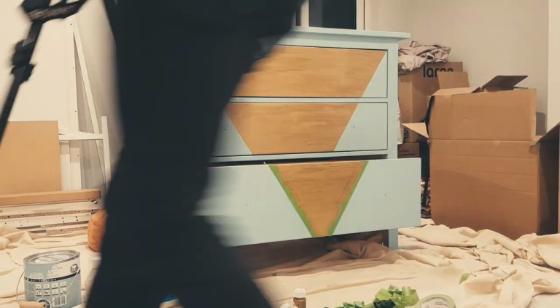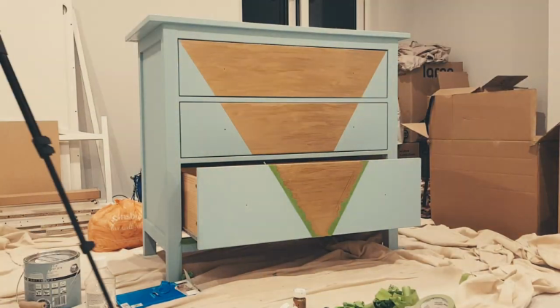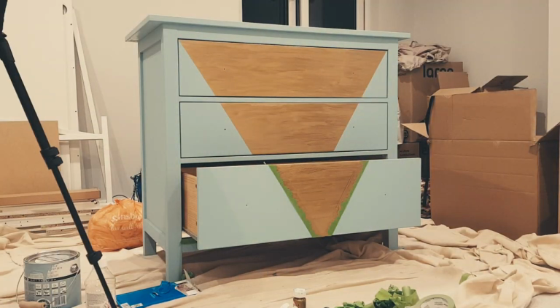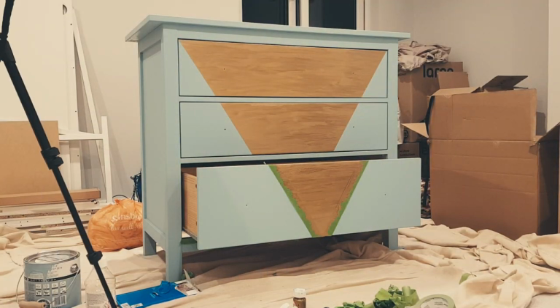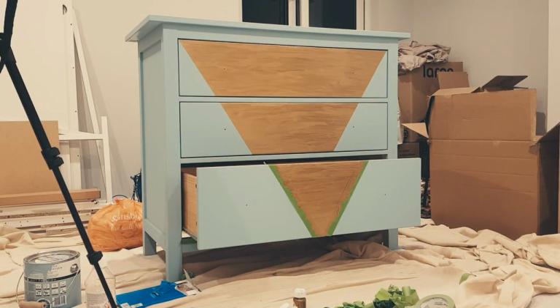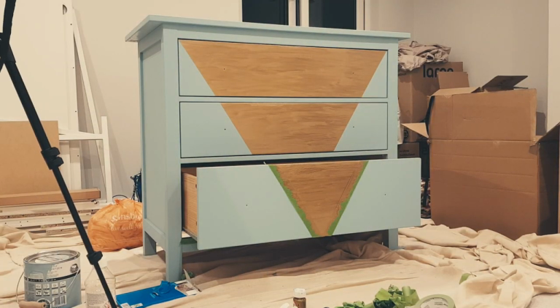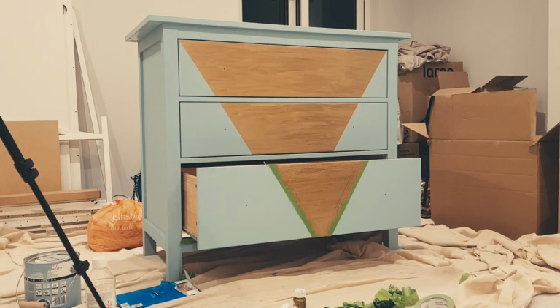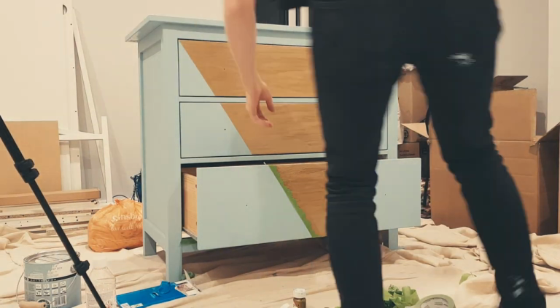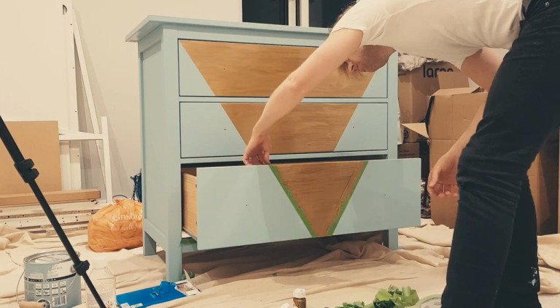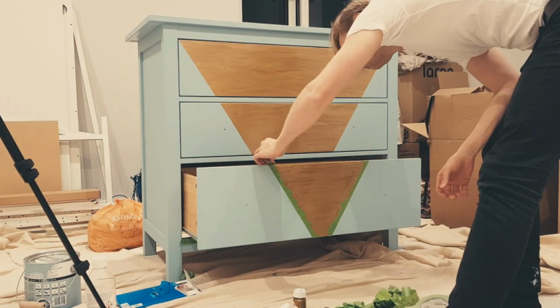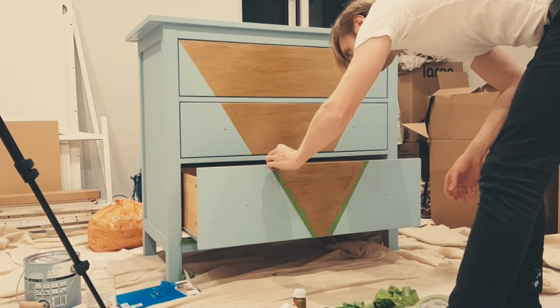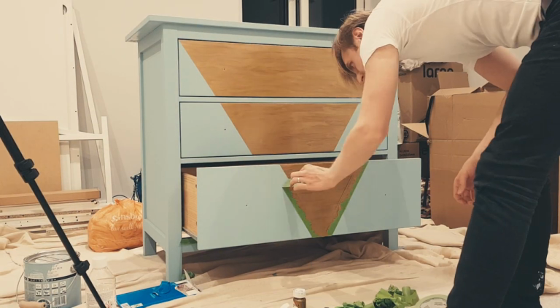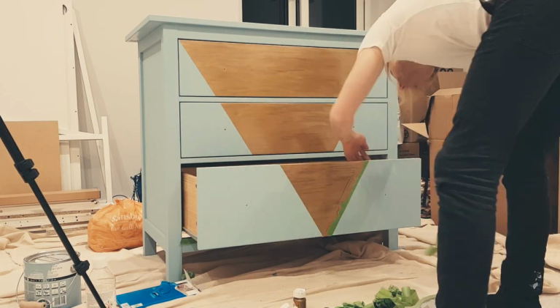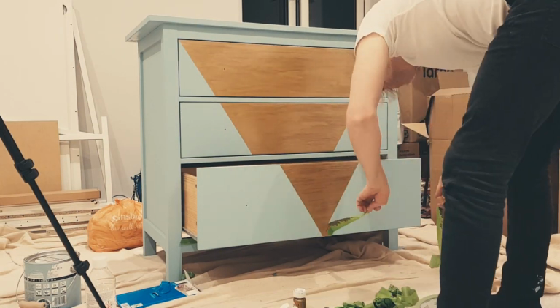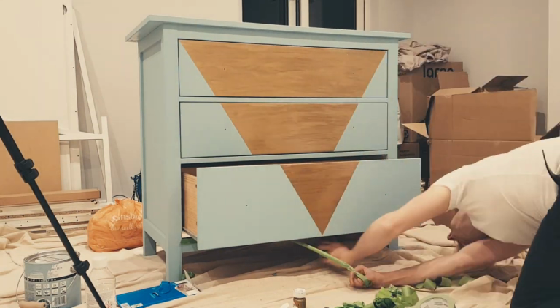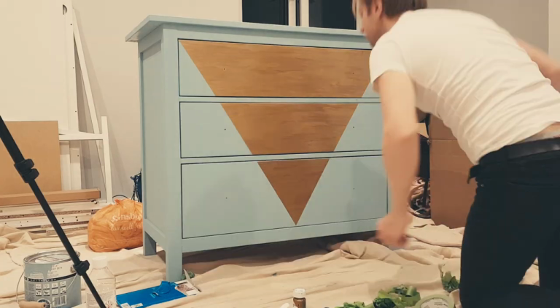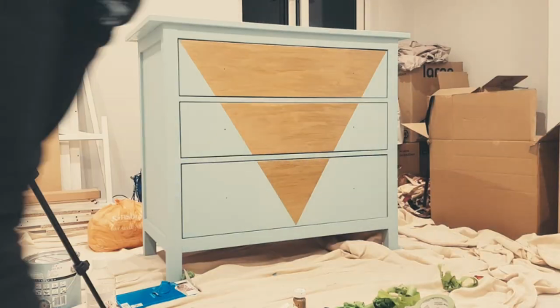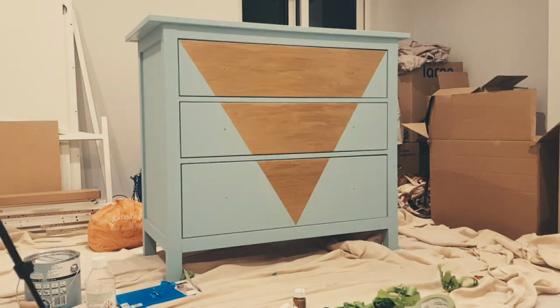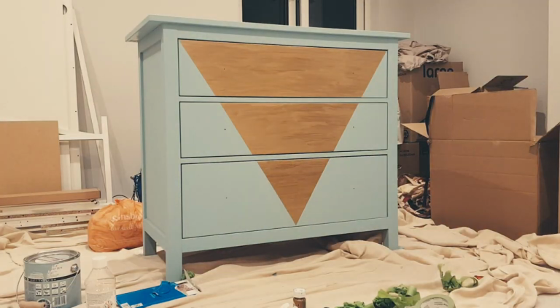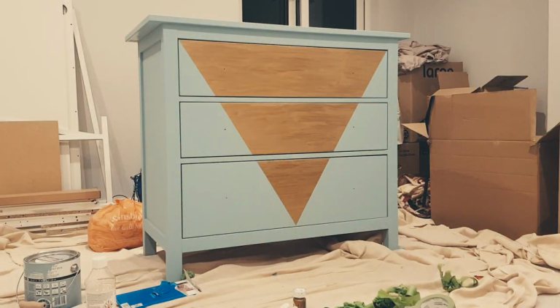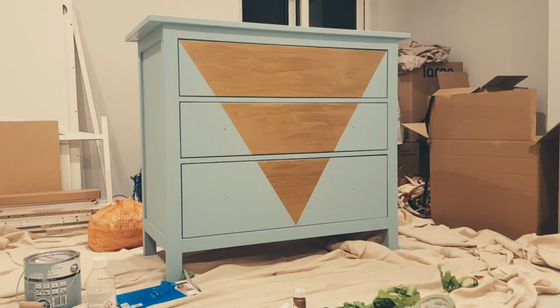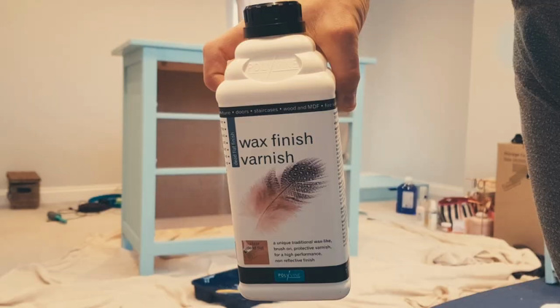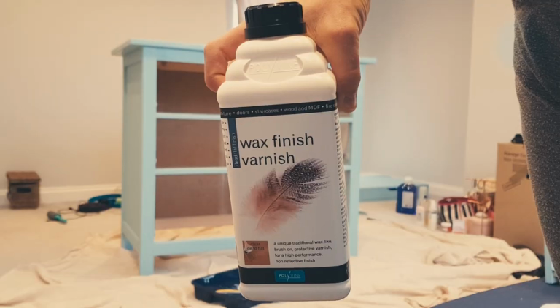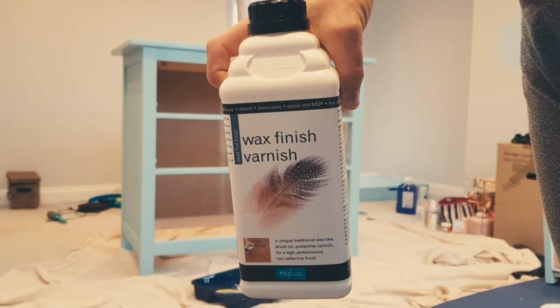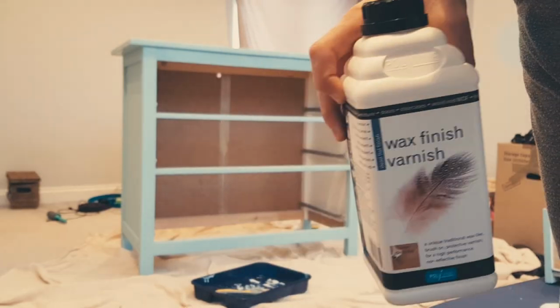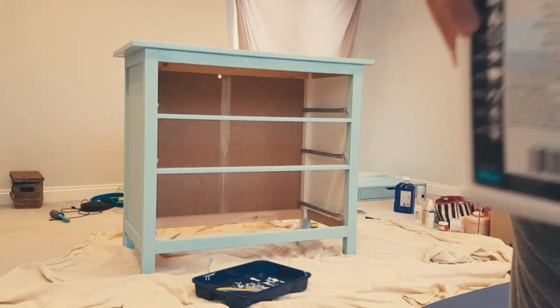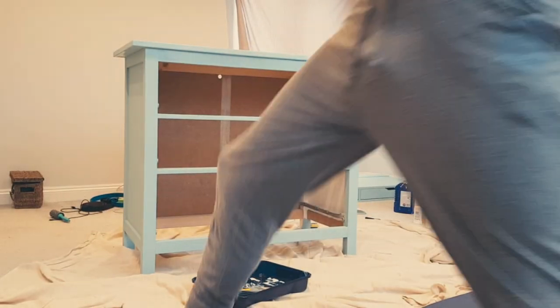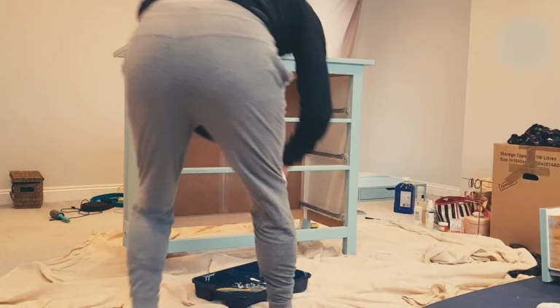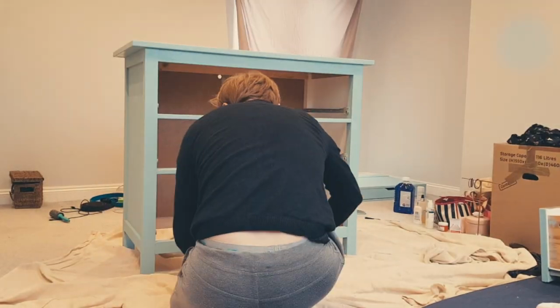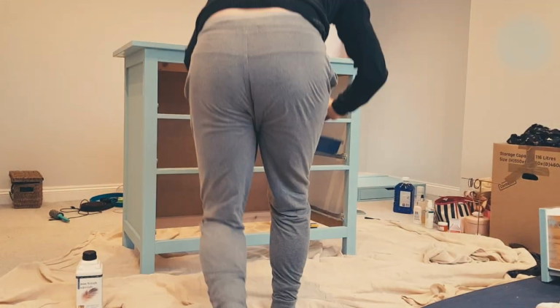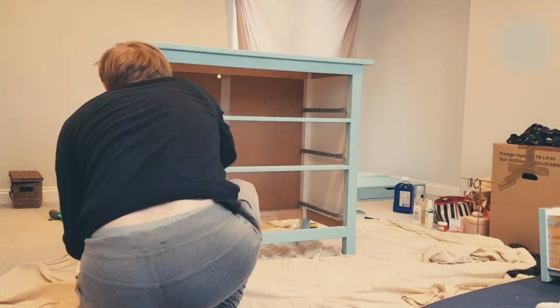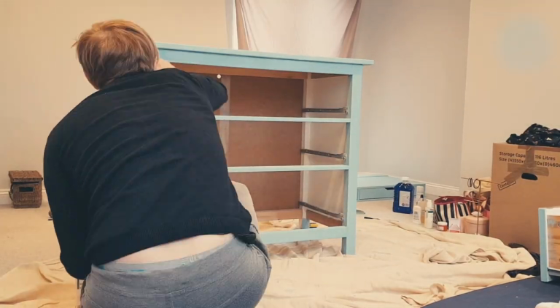With the painting complete, I left the chest overnight to give it plenty of time to dry before varnishing. Stage 3: Varnishing.